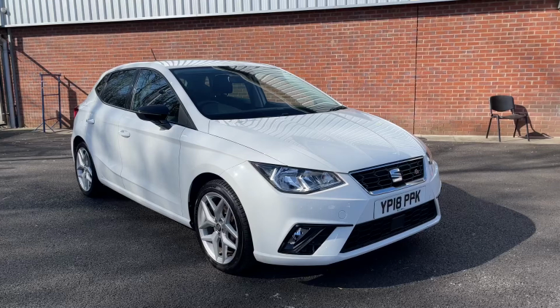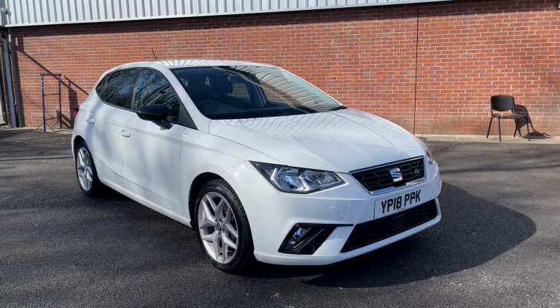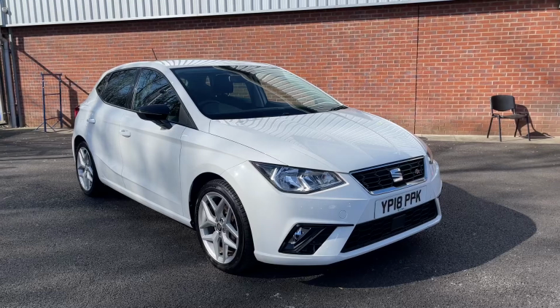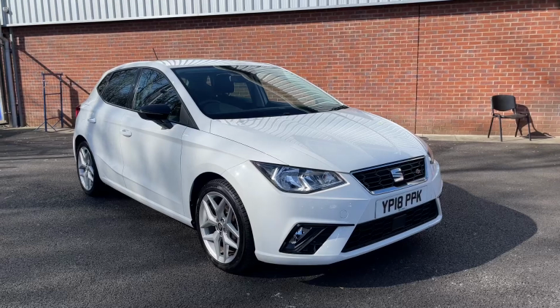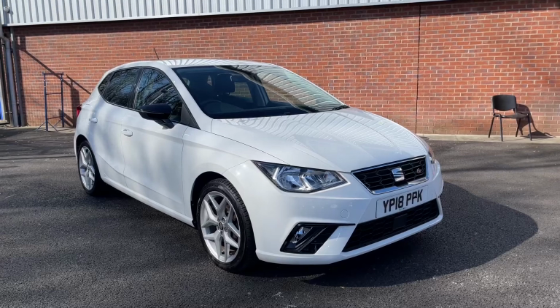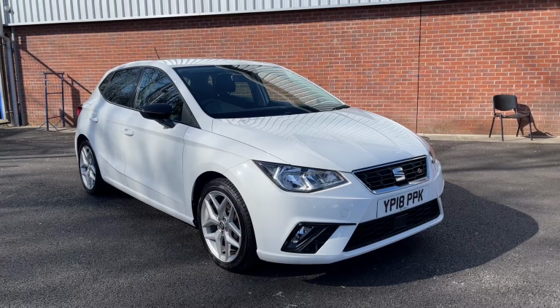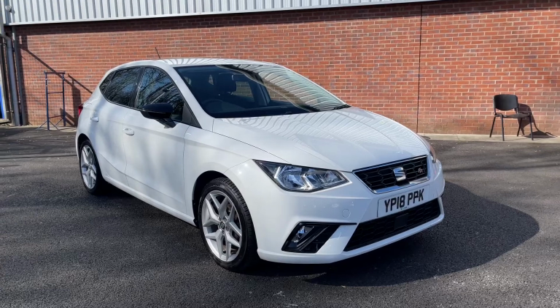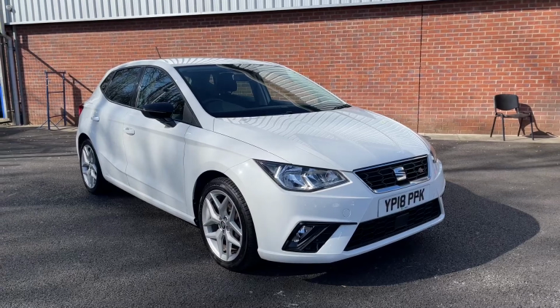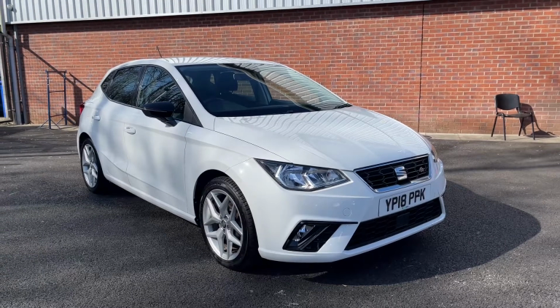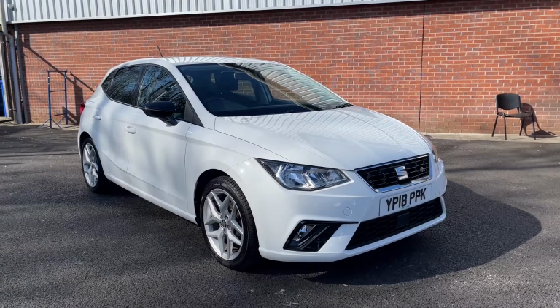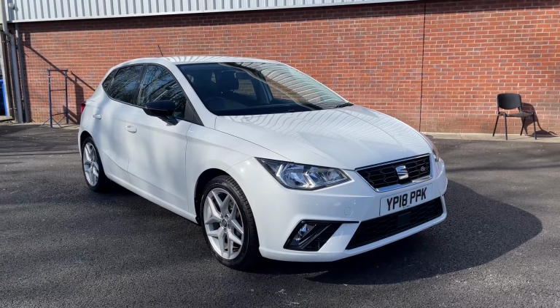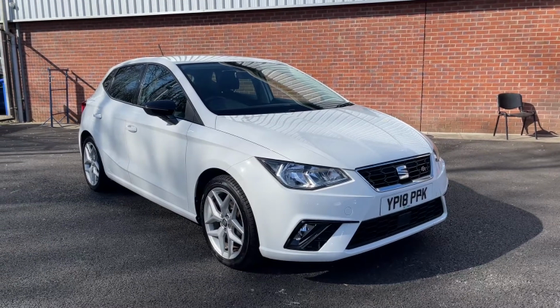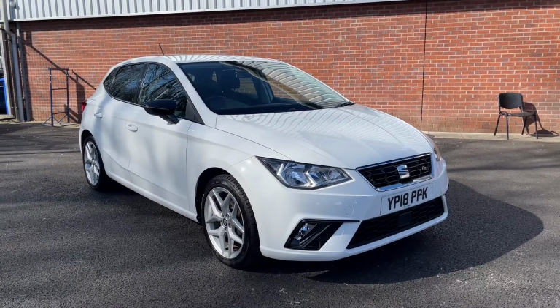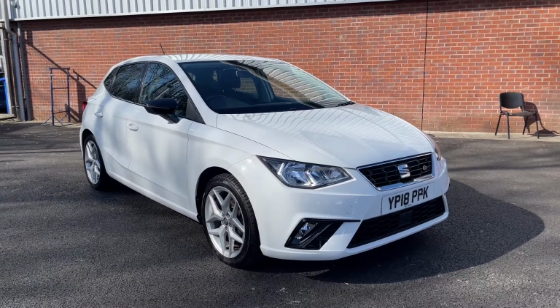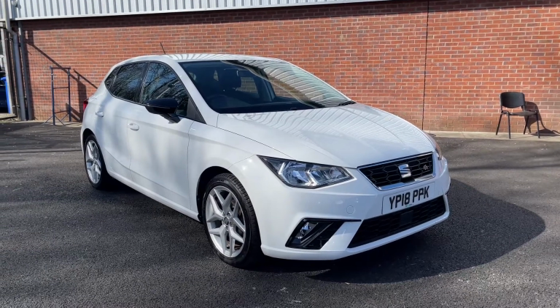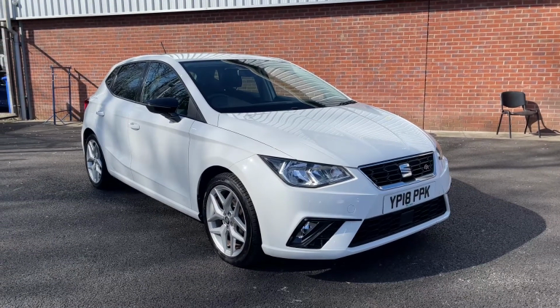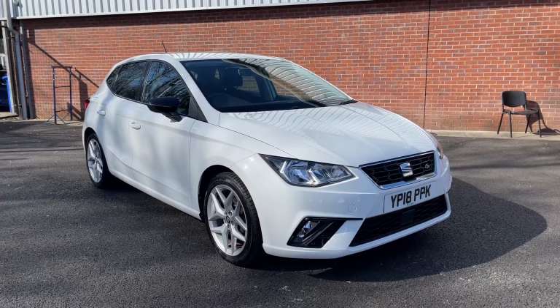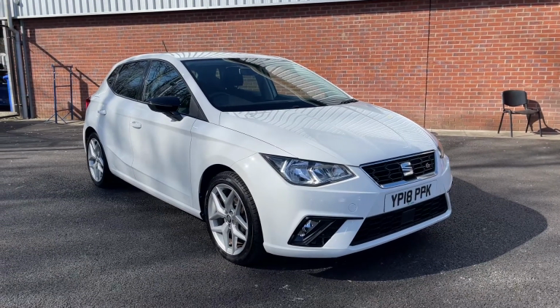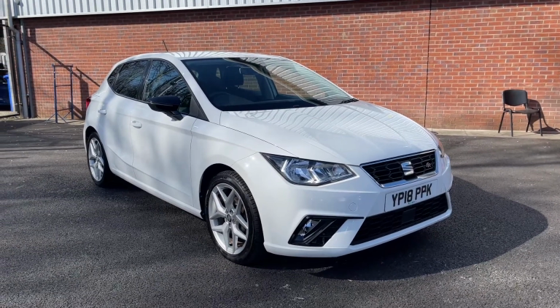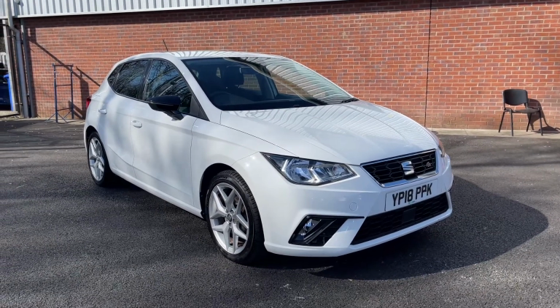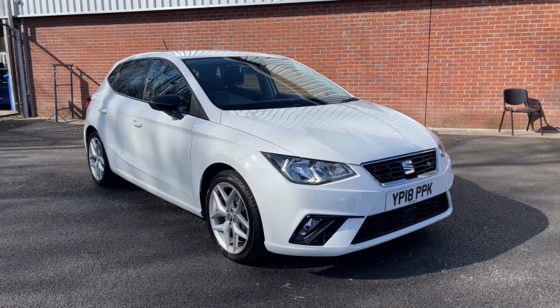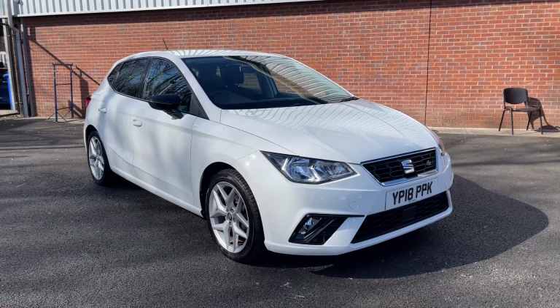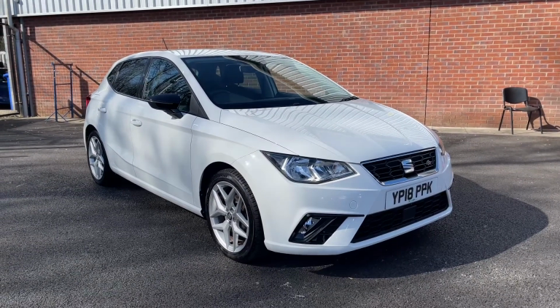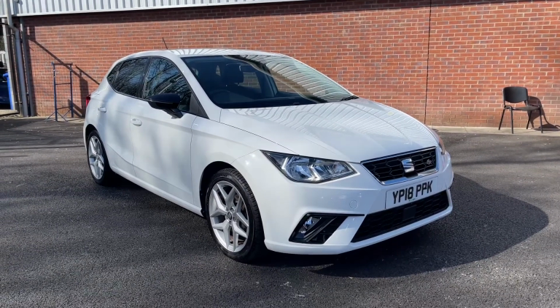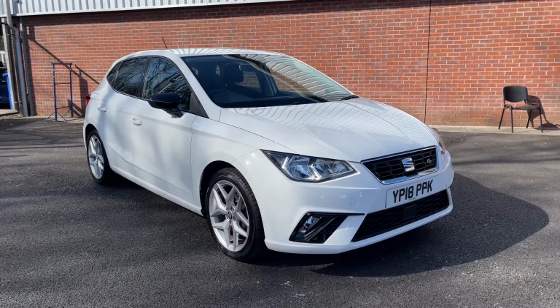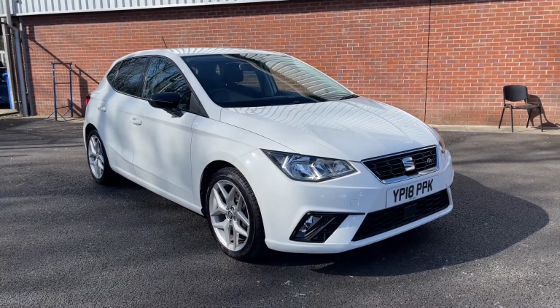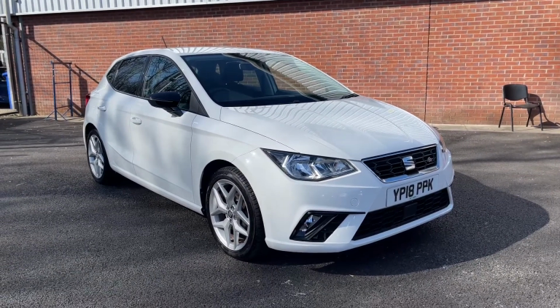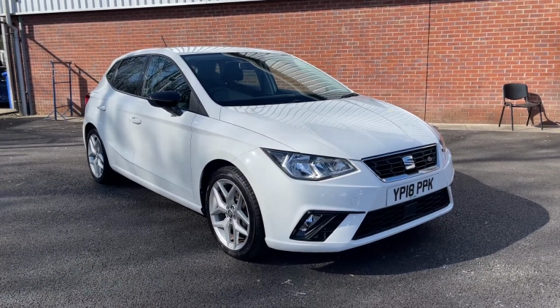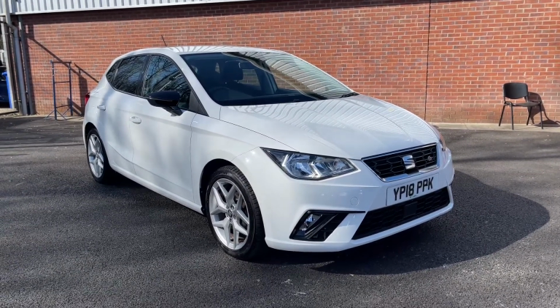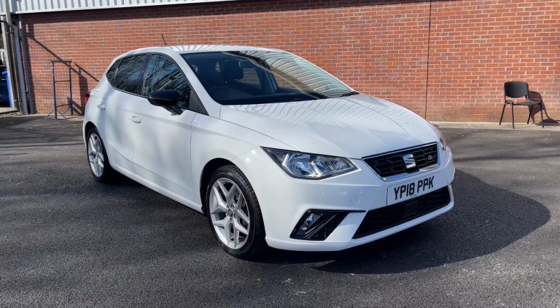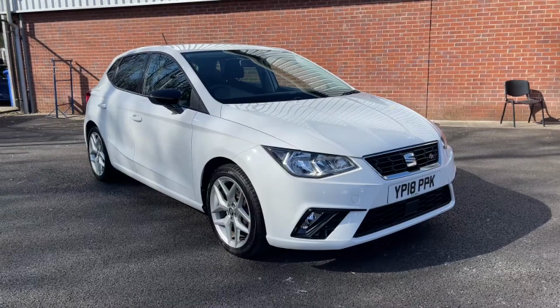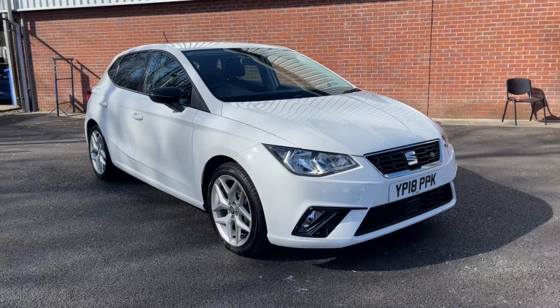Welcome to Motormatch Bolton. Here's a quick video tour of our 2018 Seat Ibiza FR.